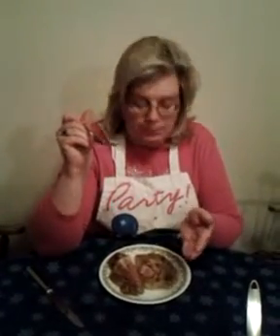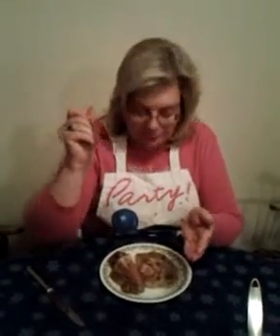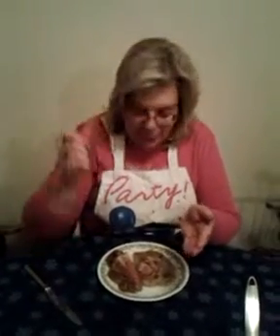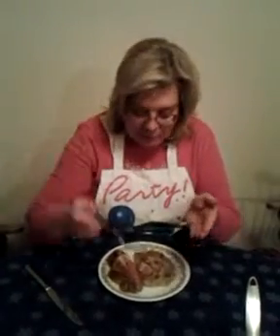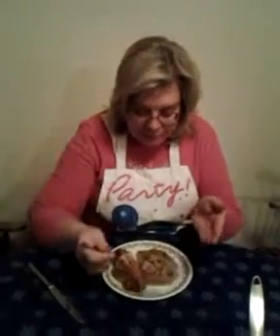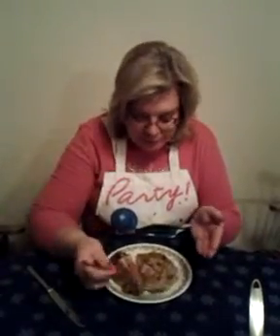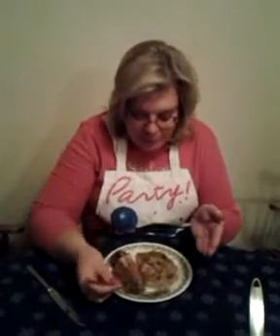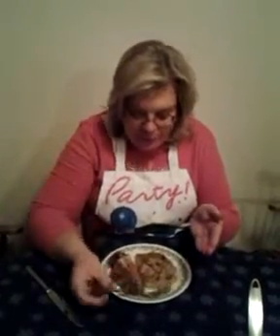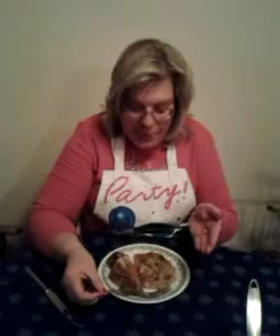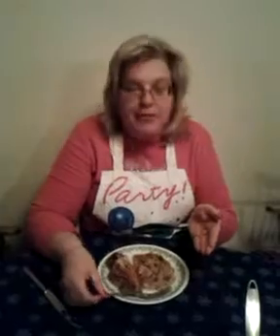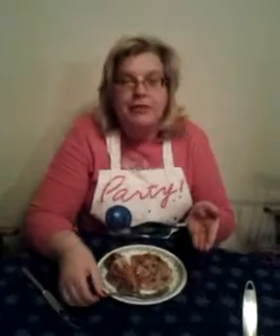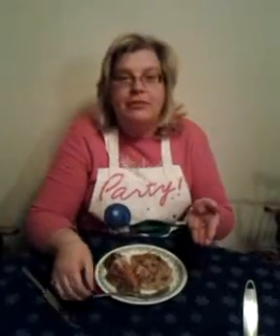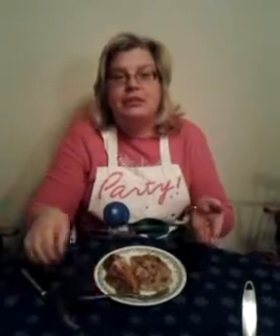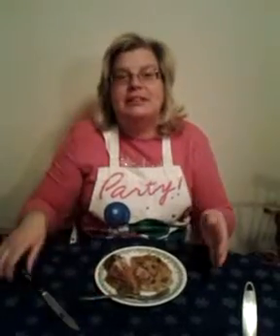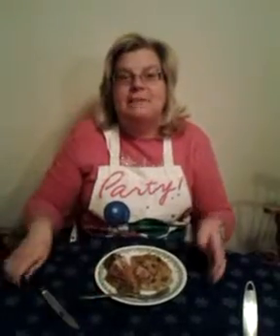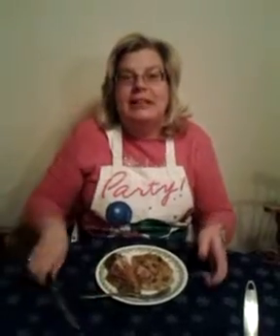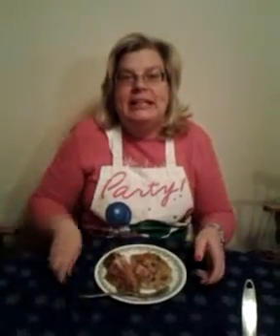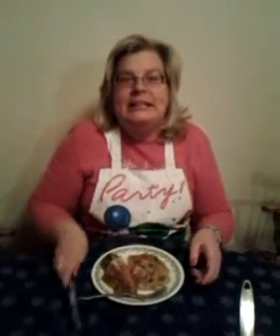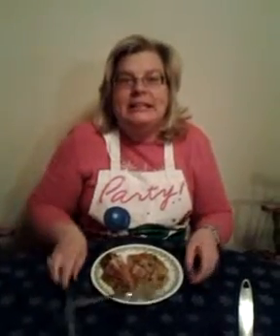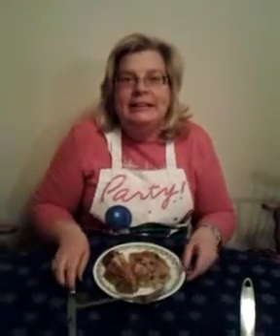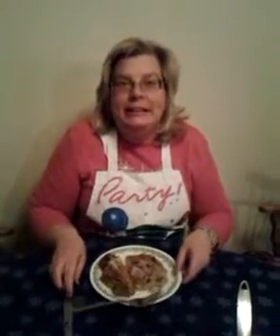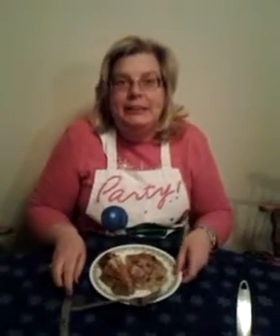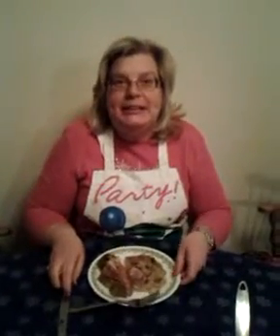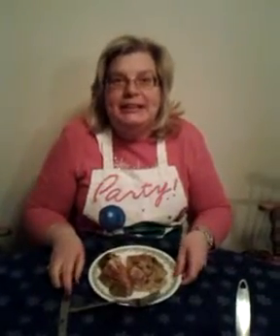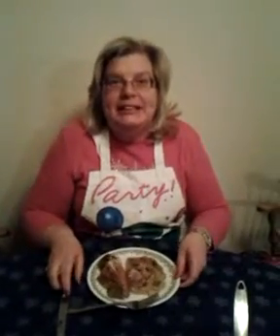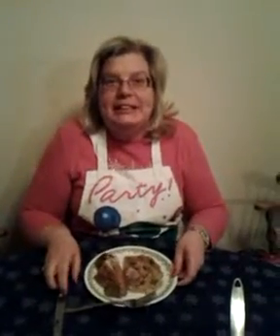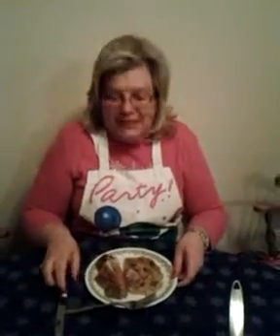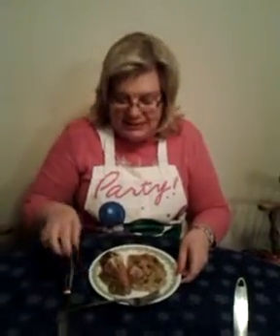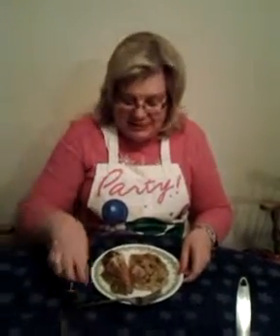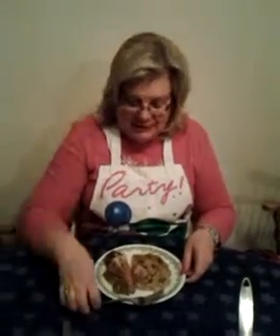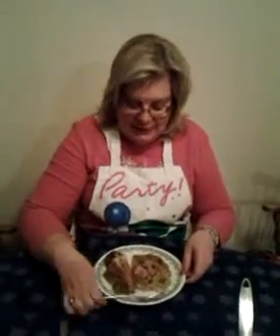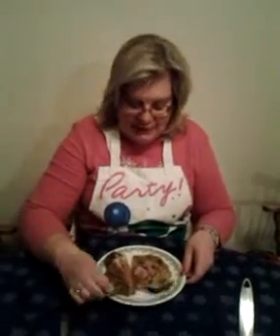Delicious. One of my favorite dishes. Easy peasy to make.